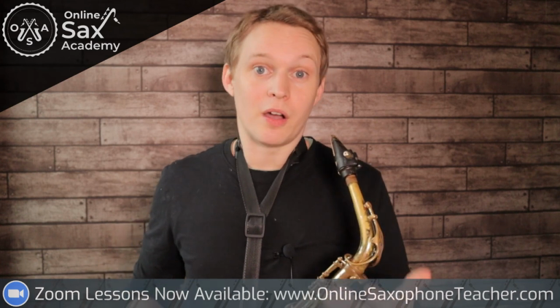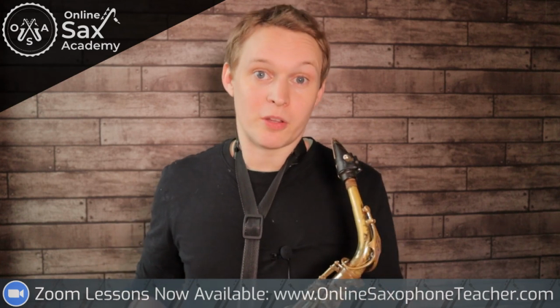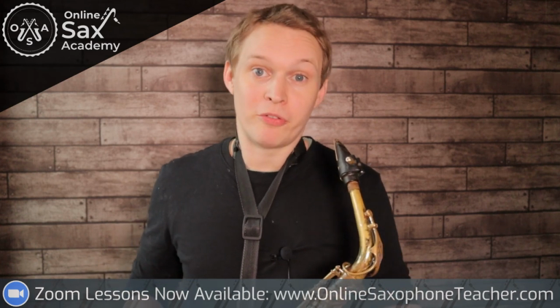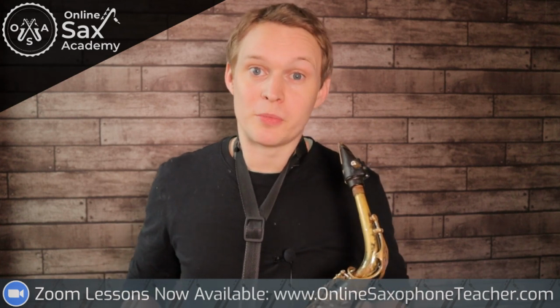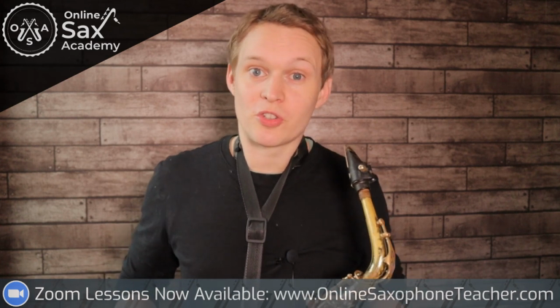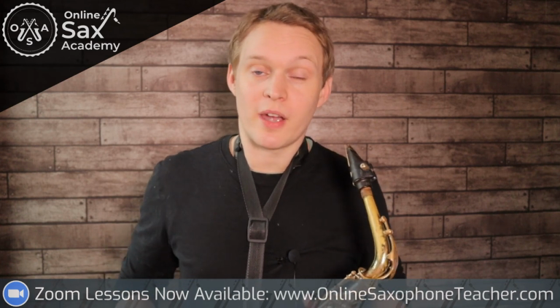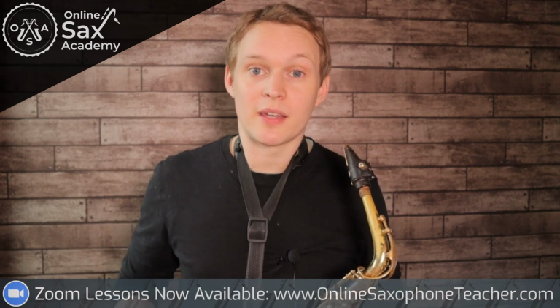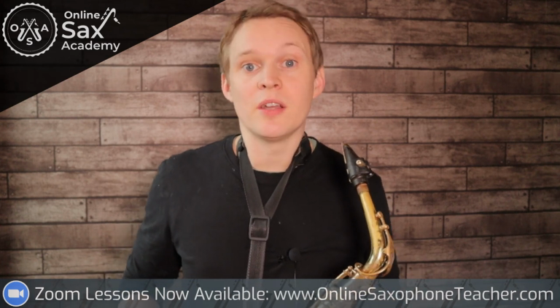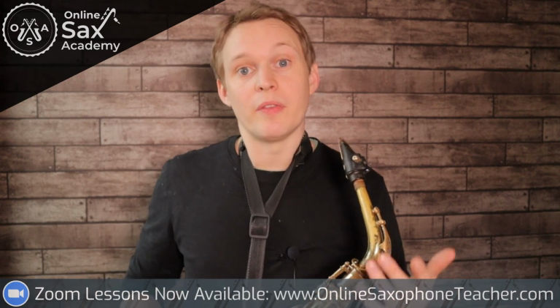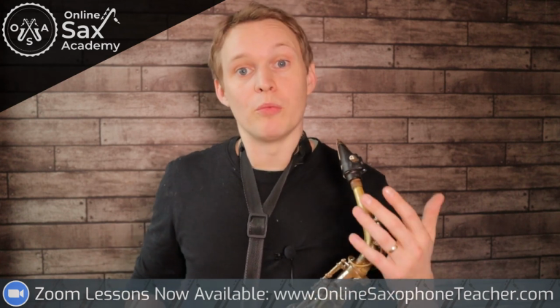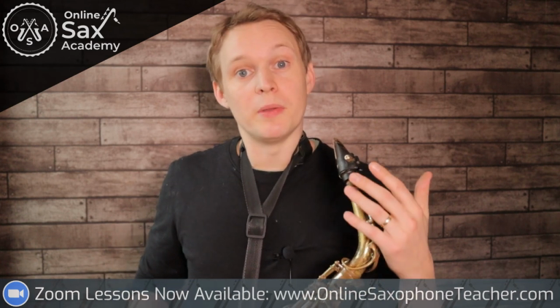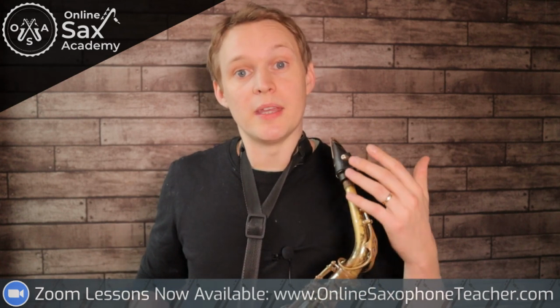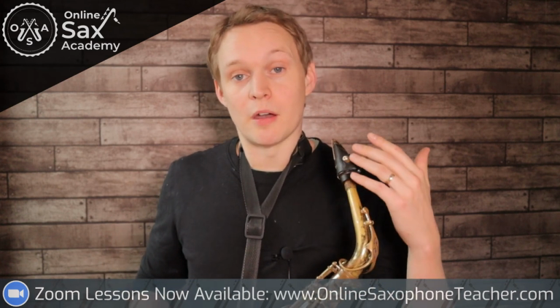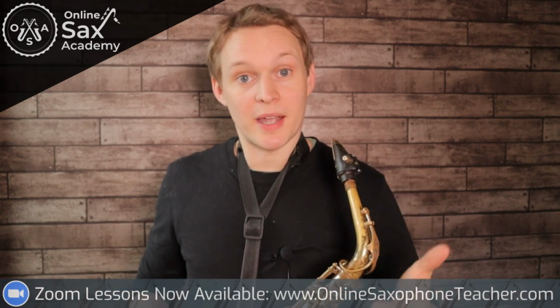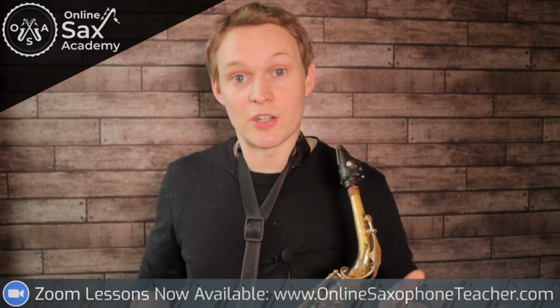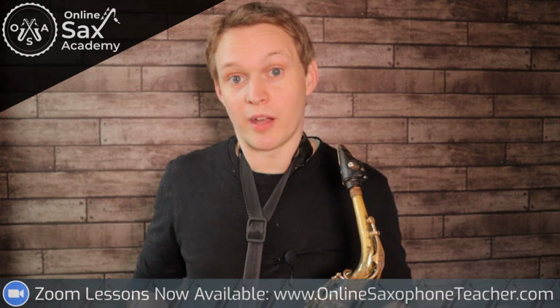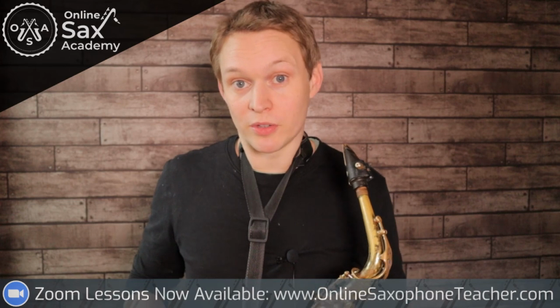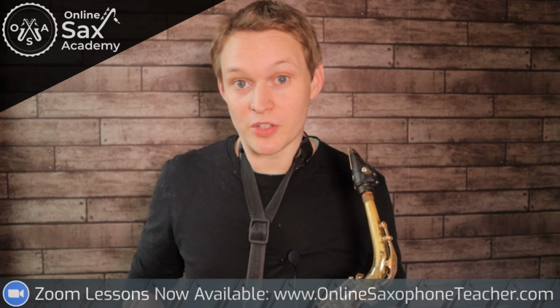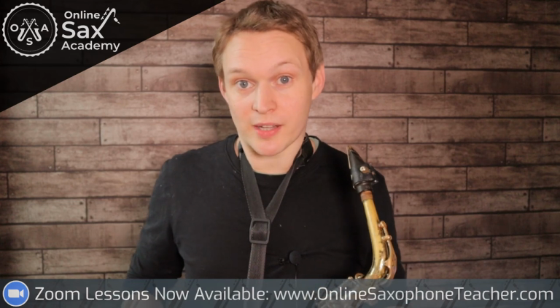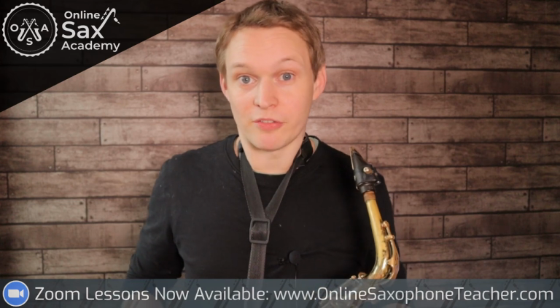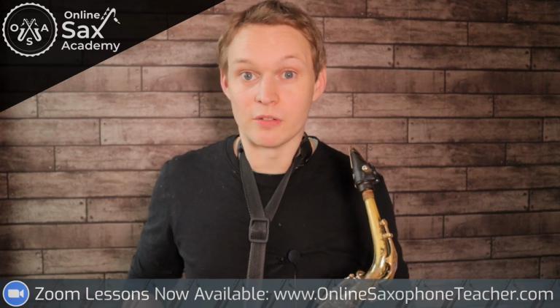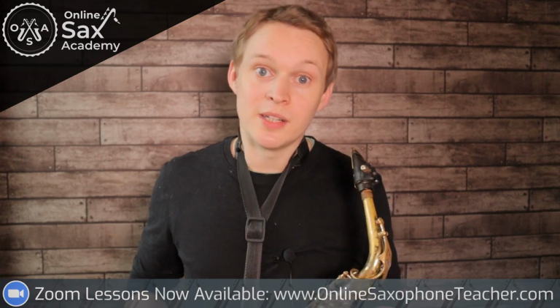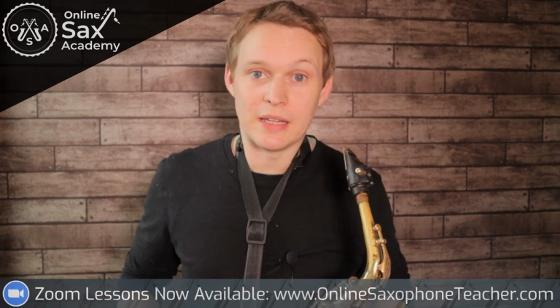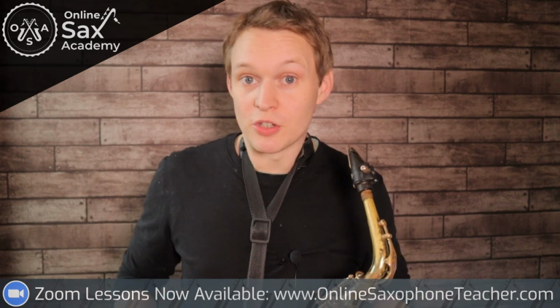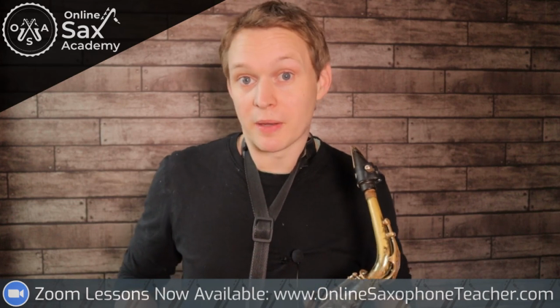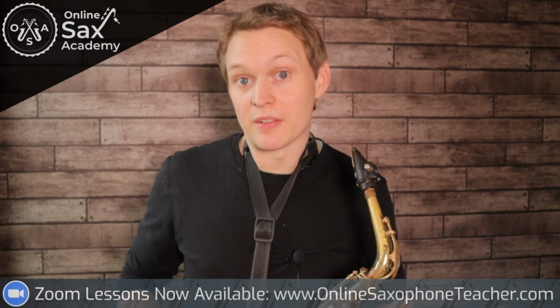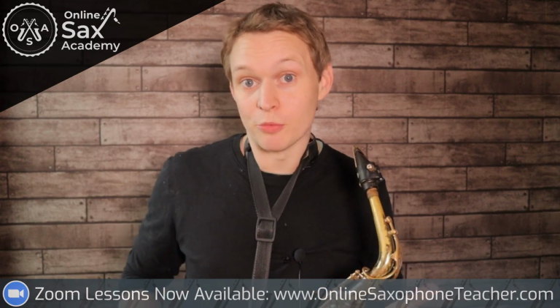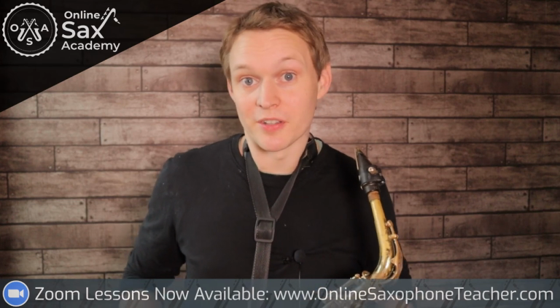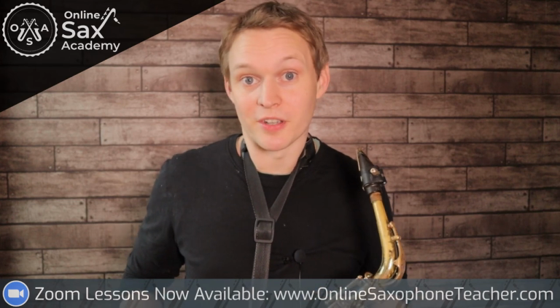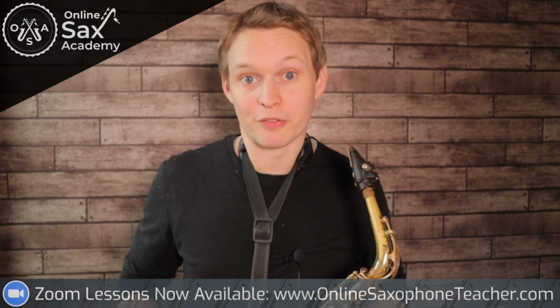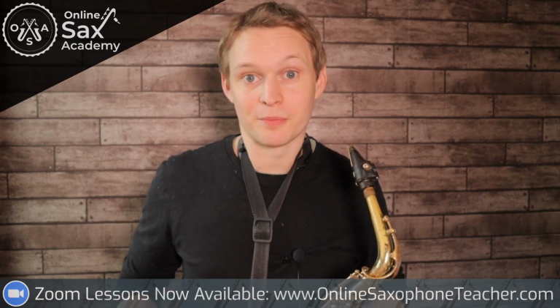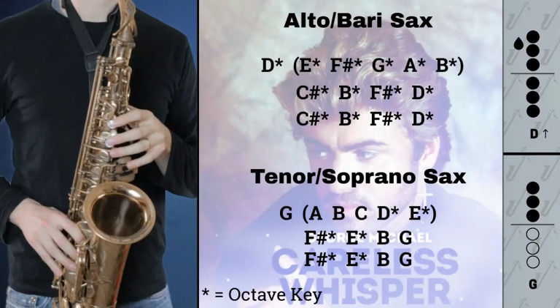After the performance track, there will be a backing track with no saxophone, leaving you to play this all by yourself.